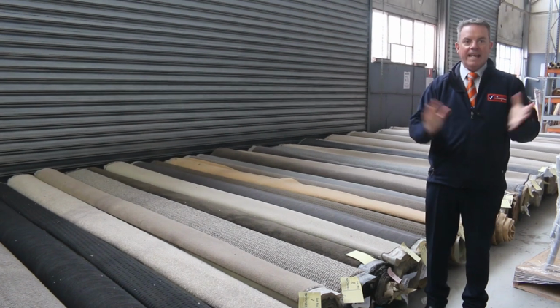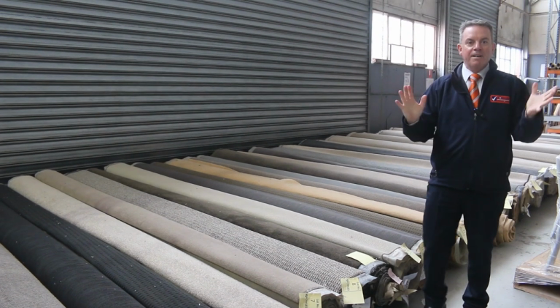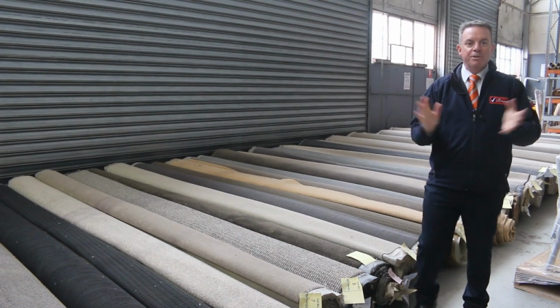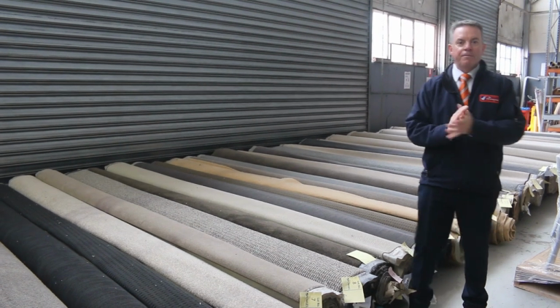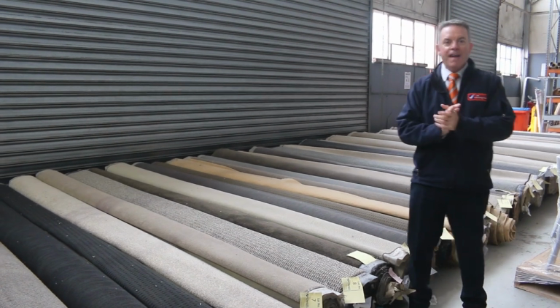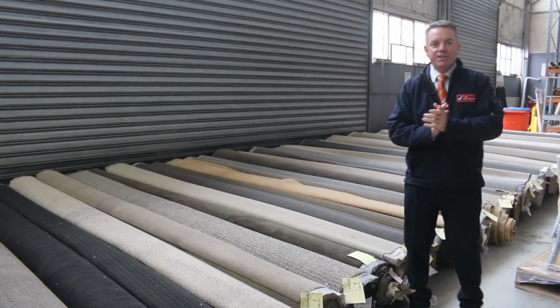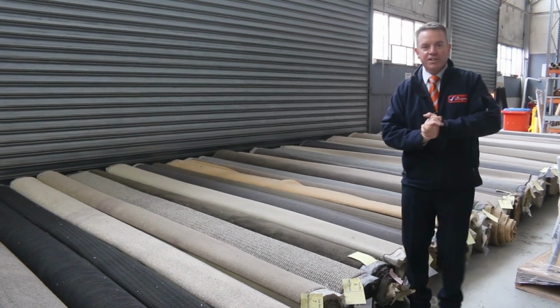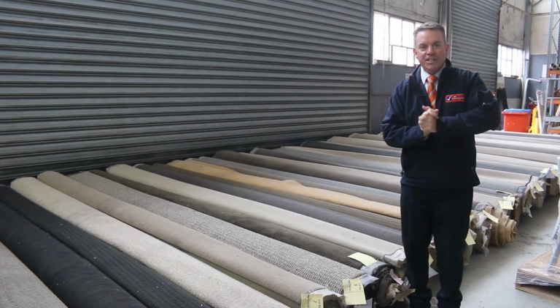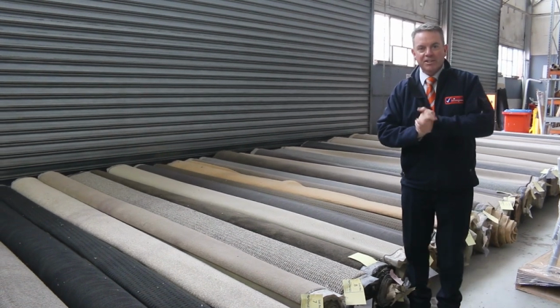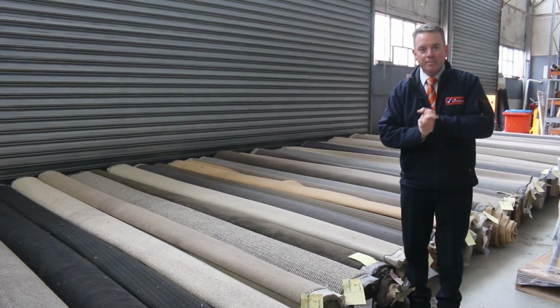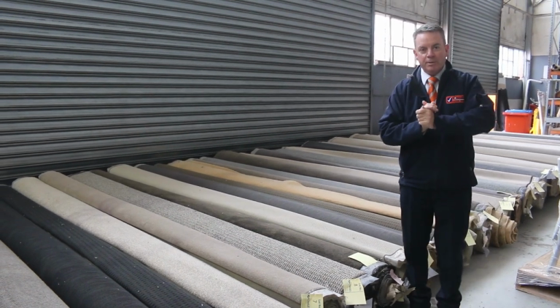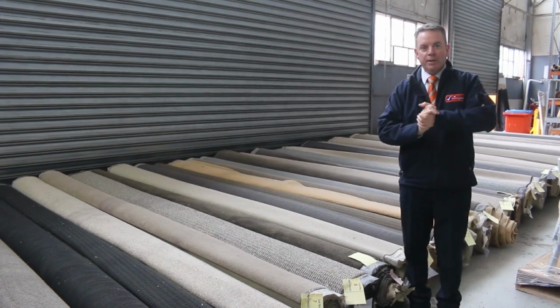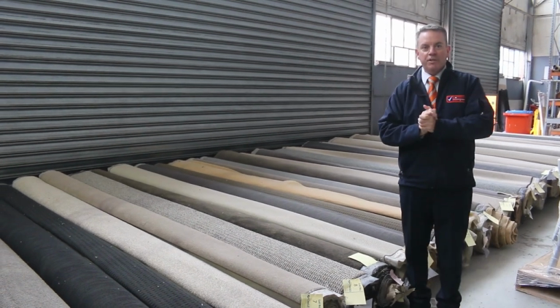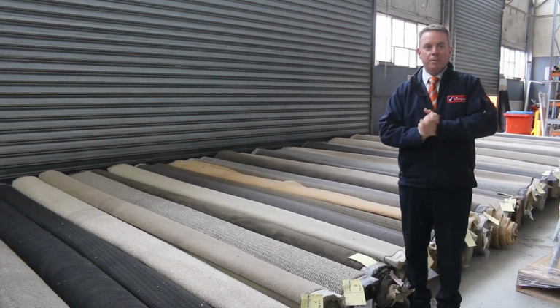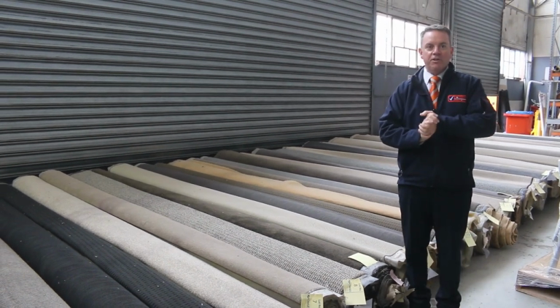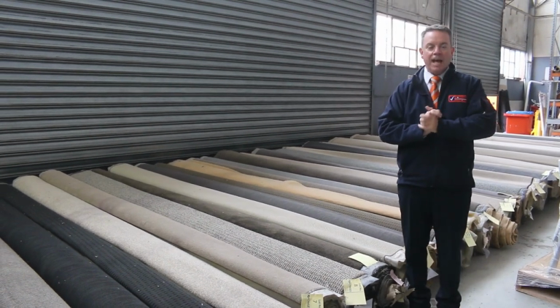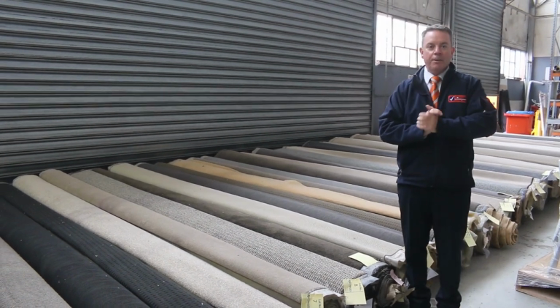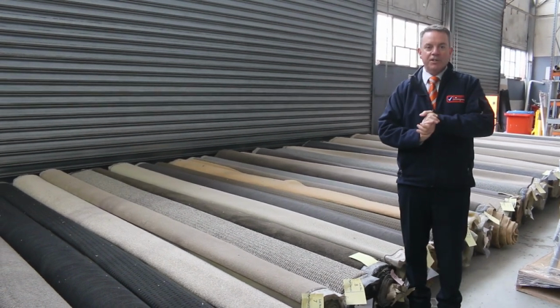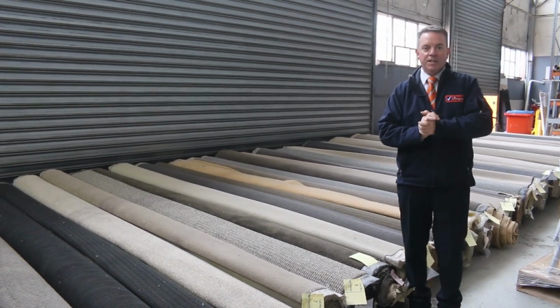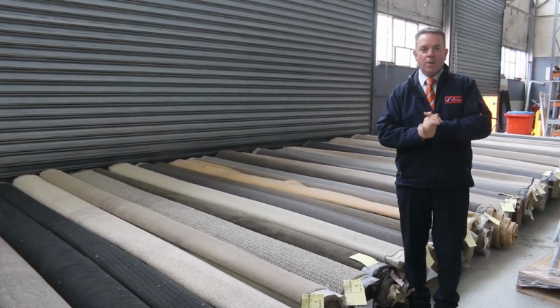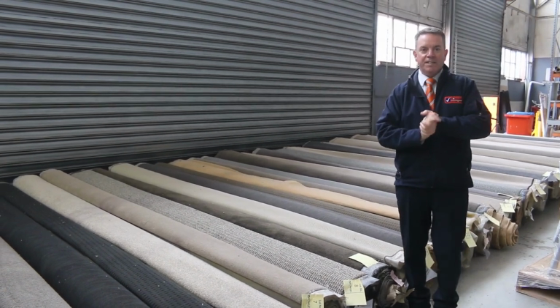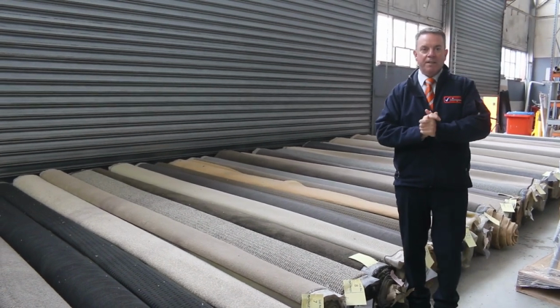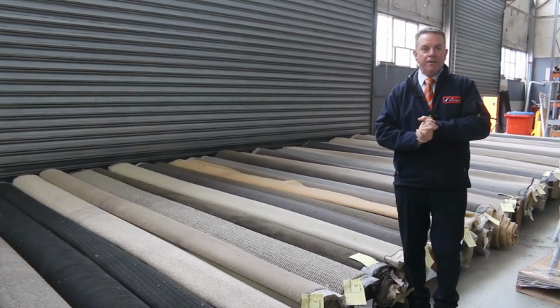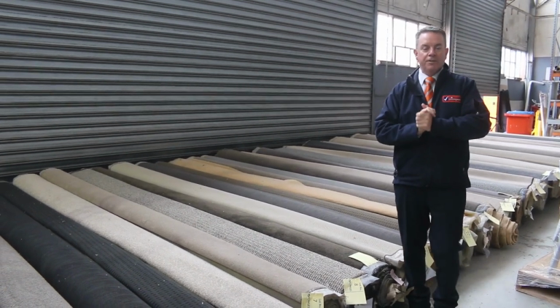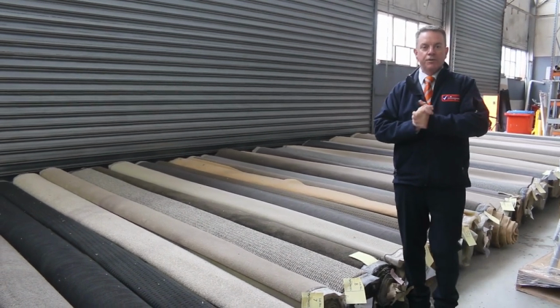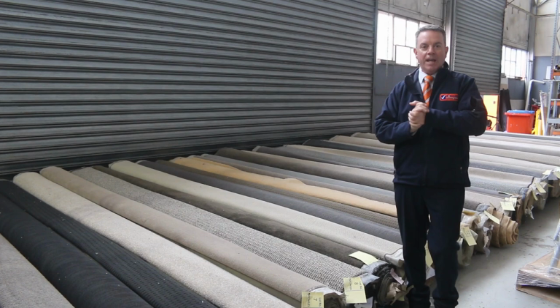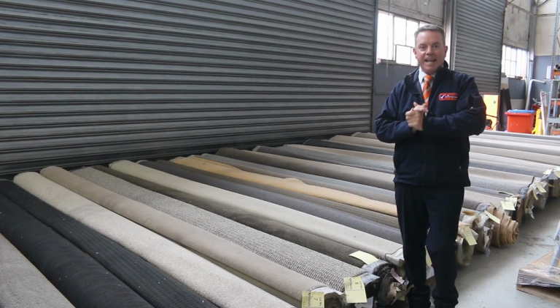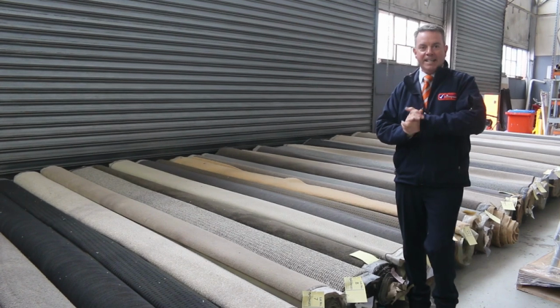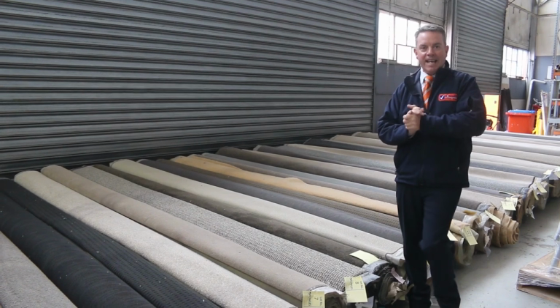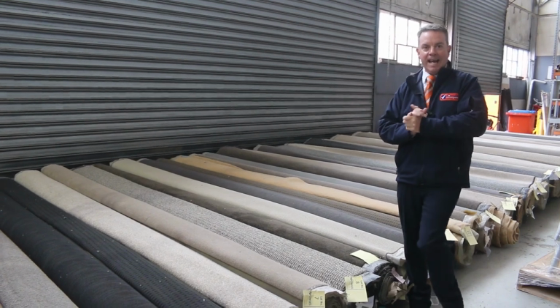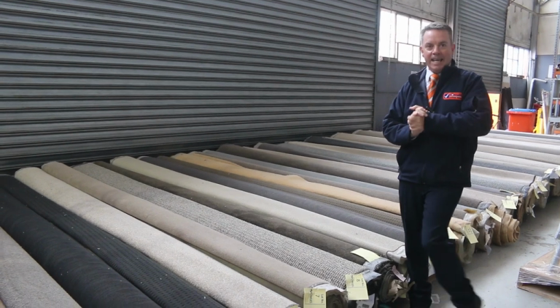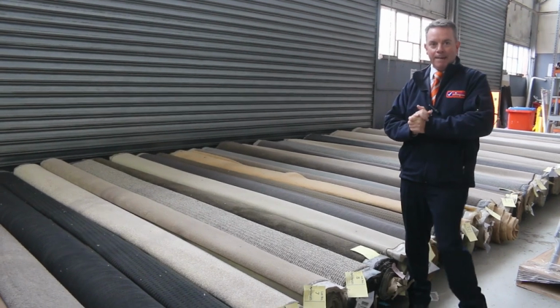G'day, I'm John from Fowles Auction and Sales. I'm here to preview tomorrow's carpet auction — that's Wednesday the 1st of June at 10am.